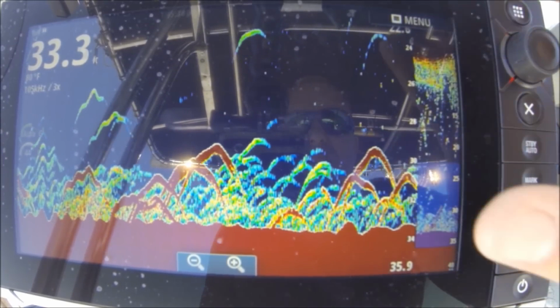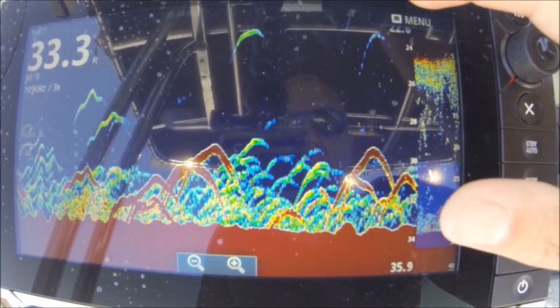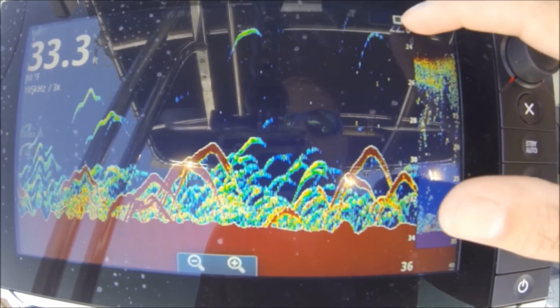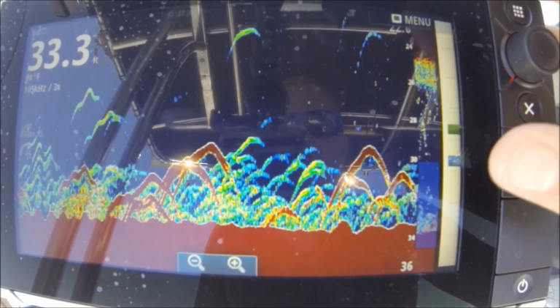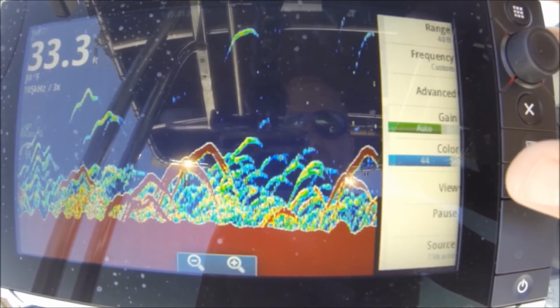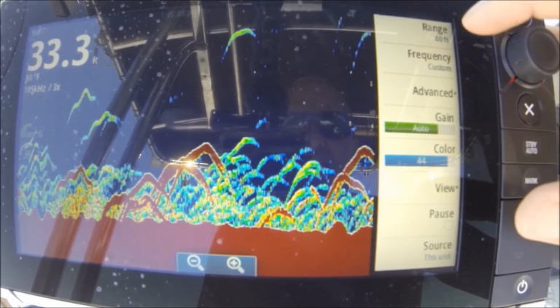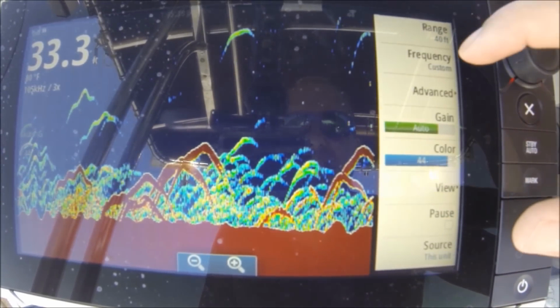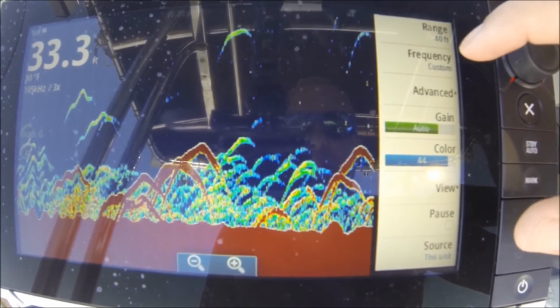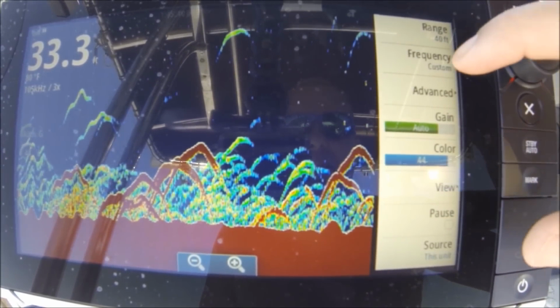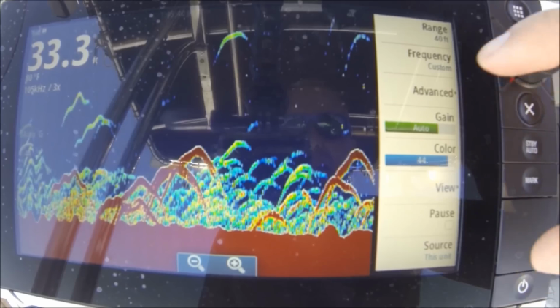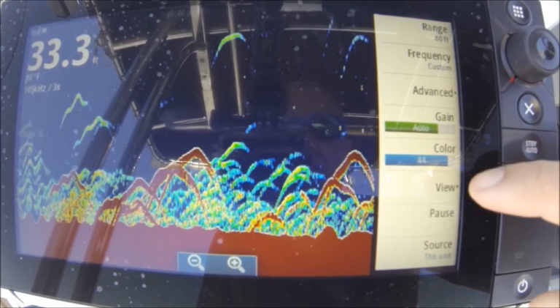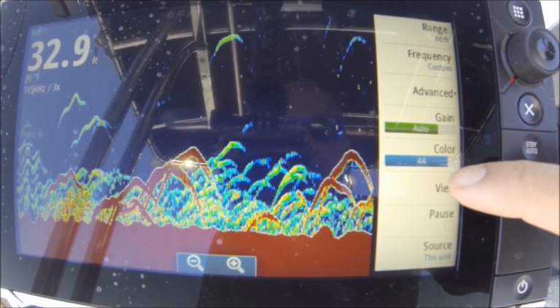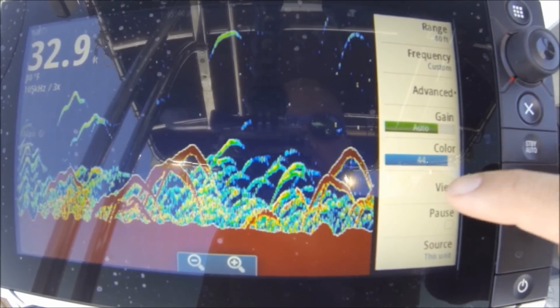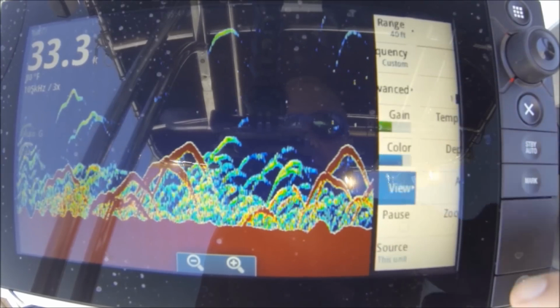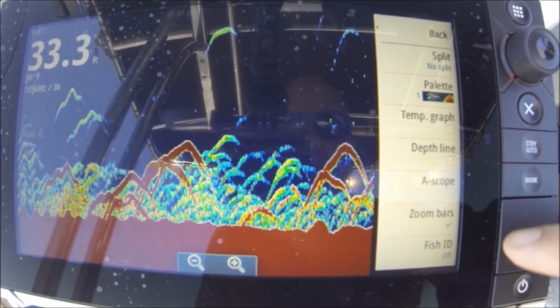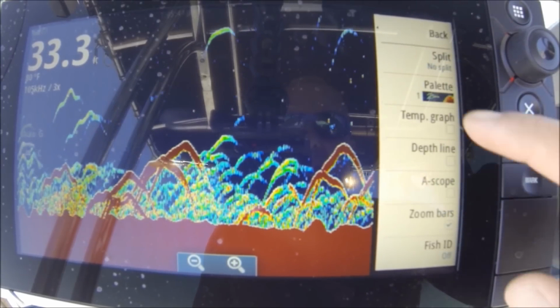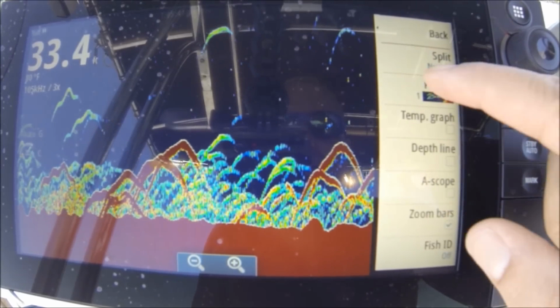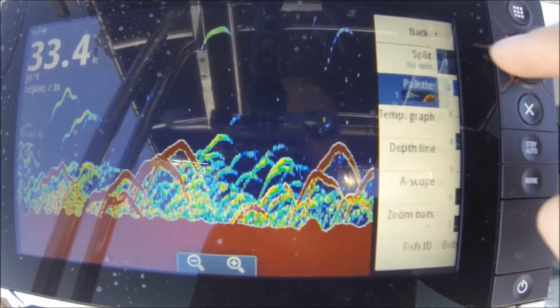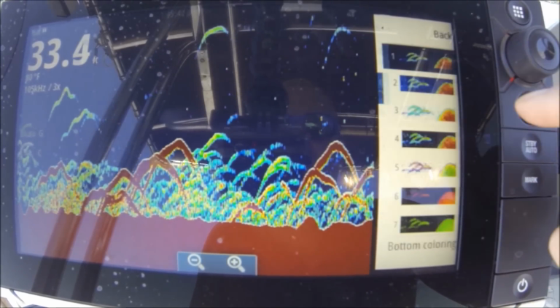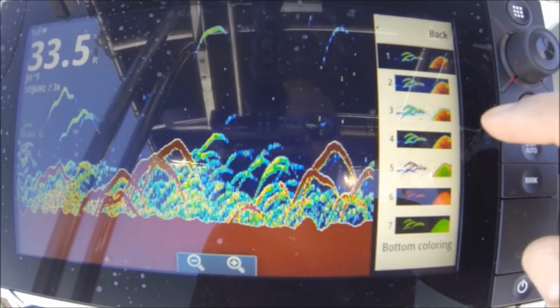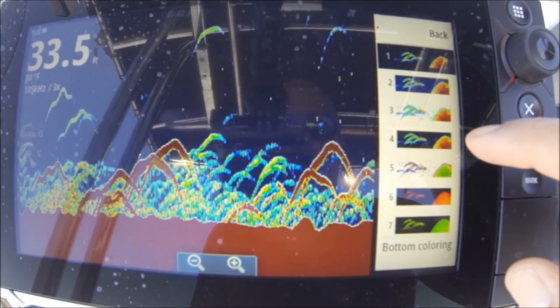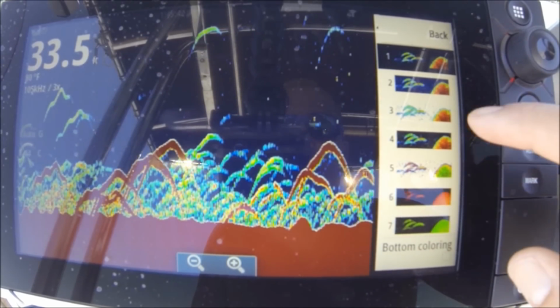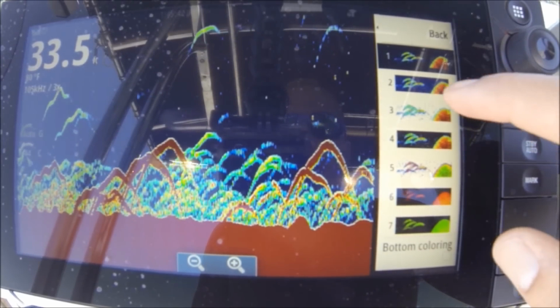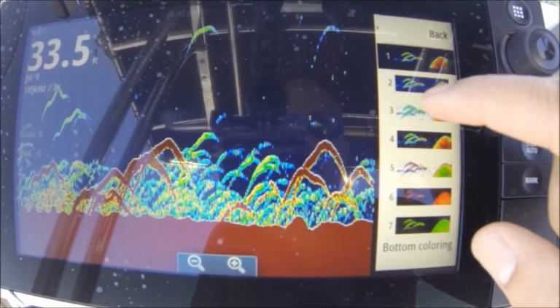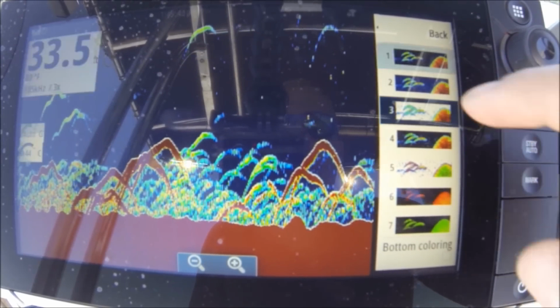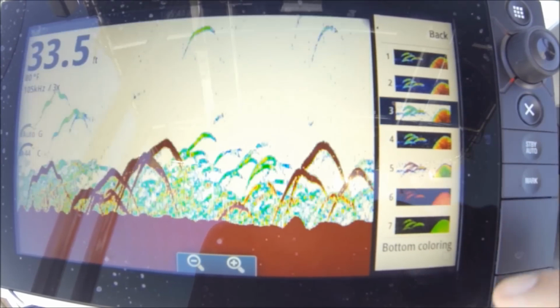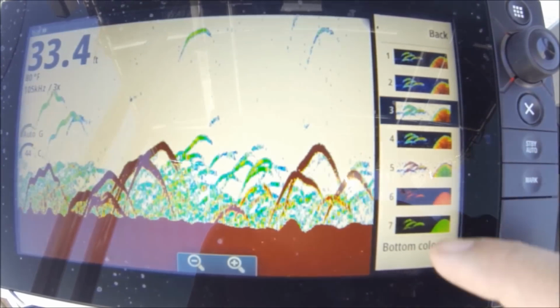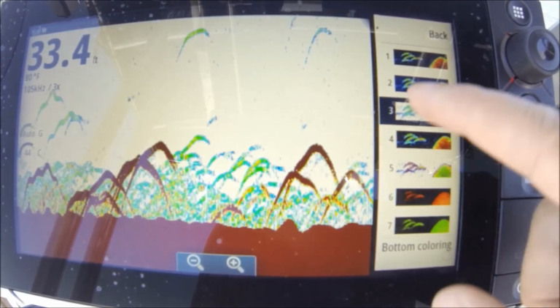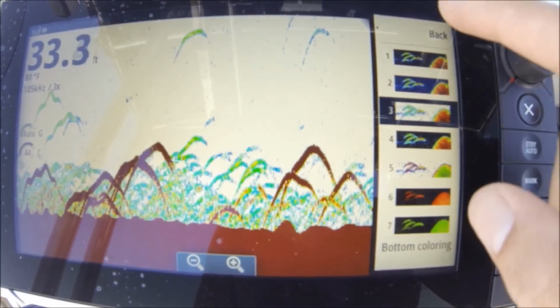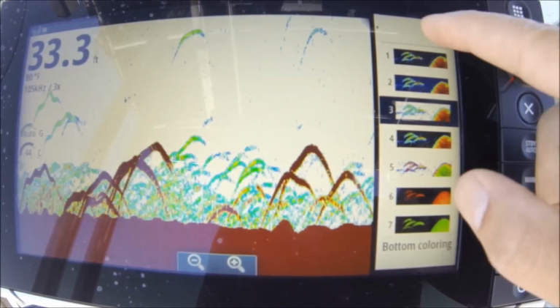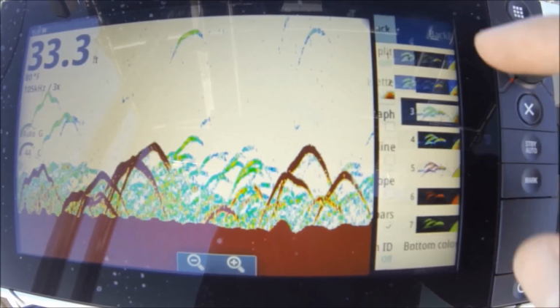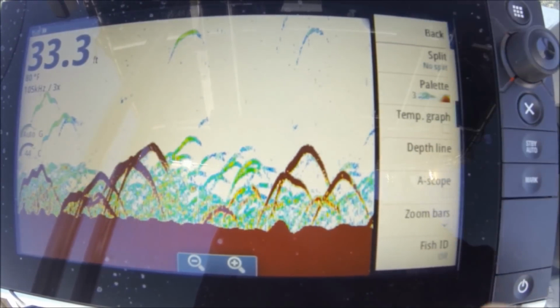Let's check out the other palette view. I like this one here — palette number three is a good one.